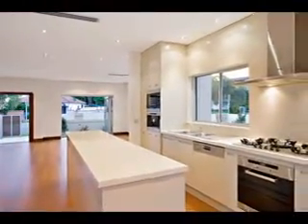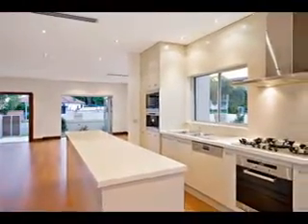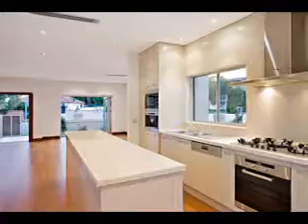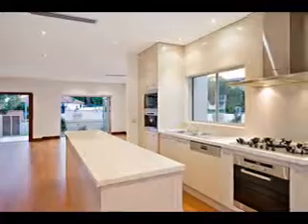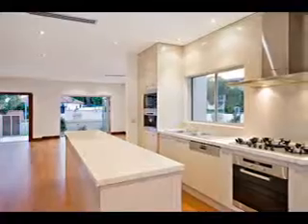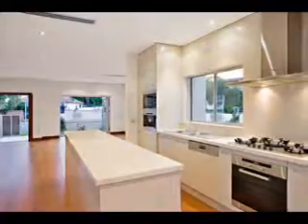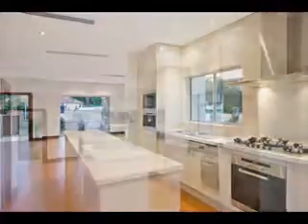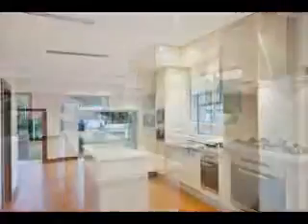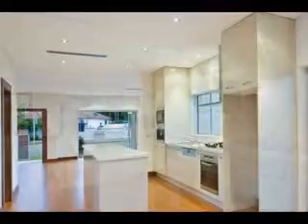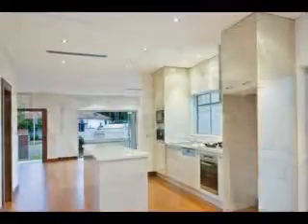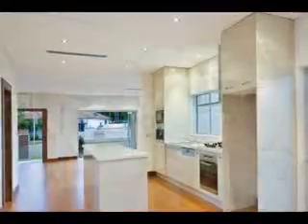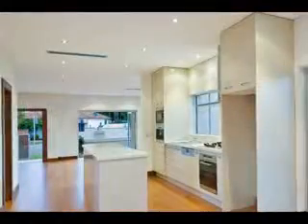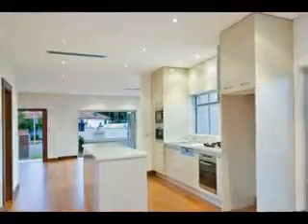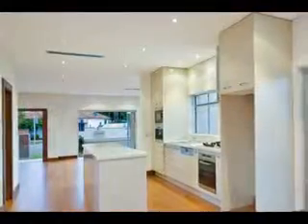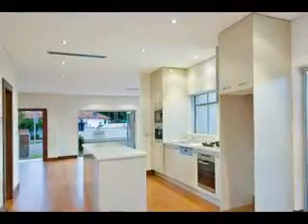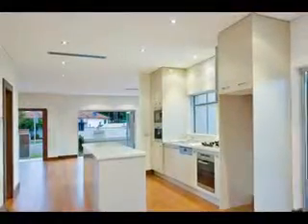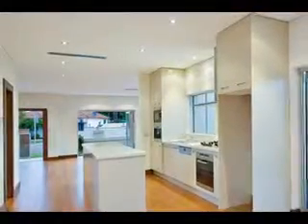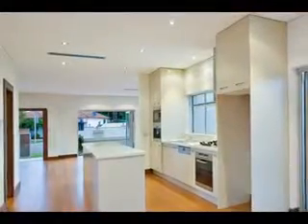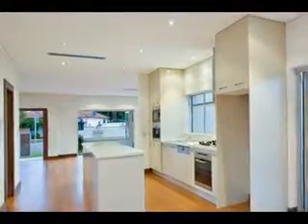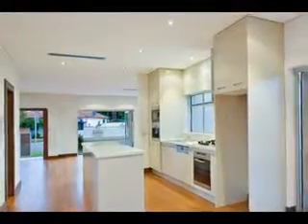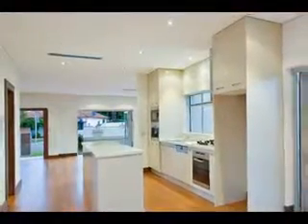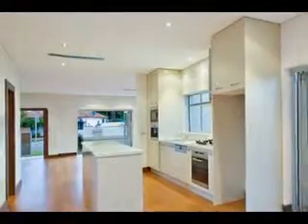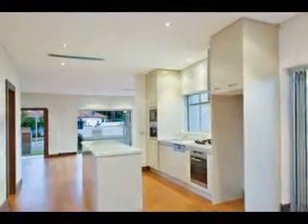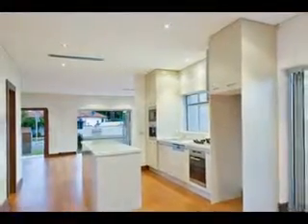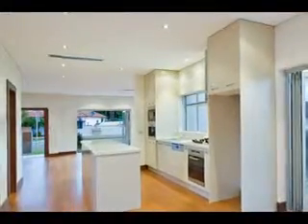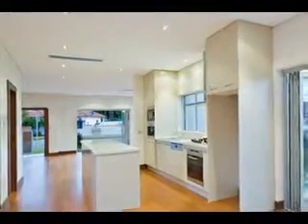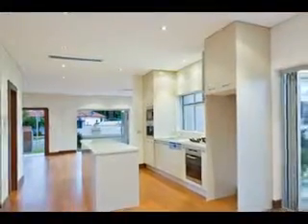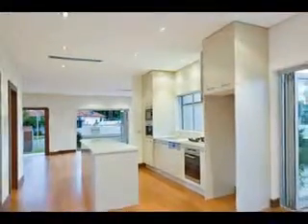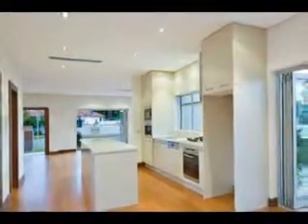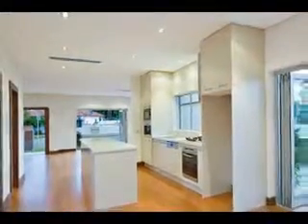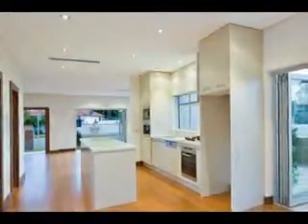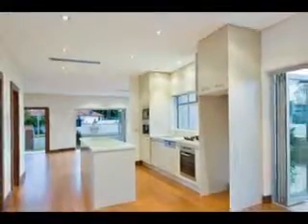Electronic entry gates, keyless entry and entertainer's yard, plus too many features to mention.